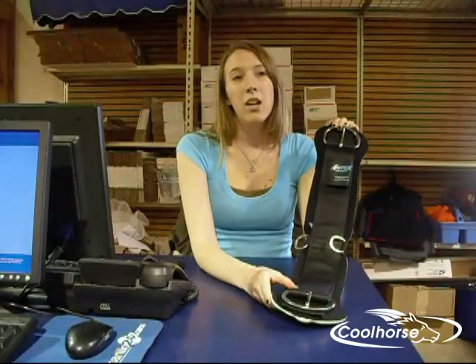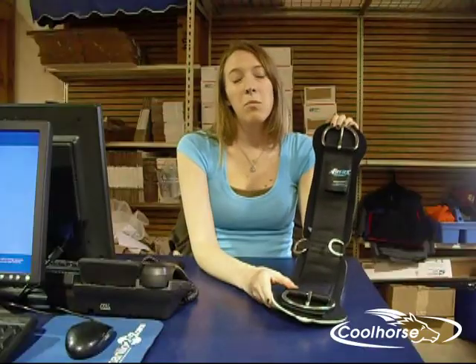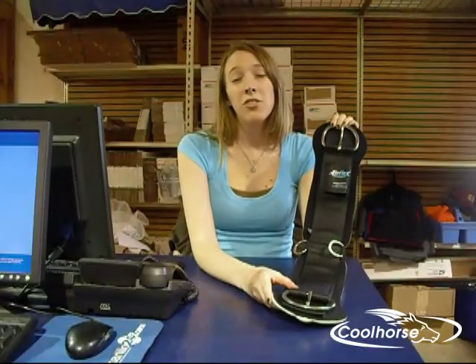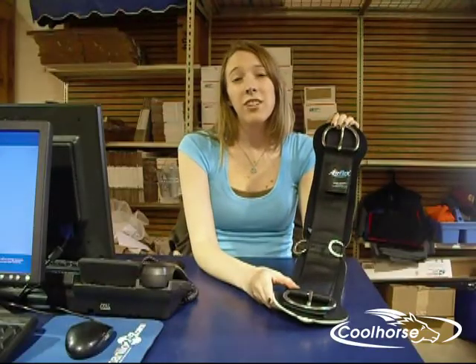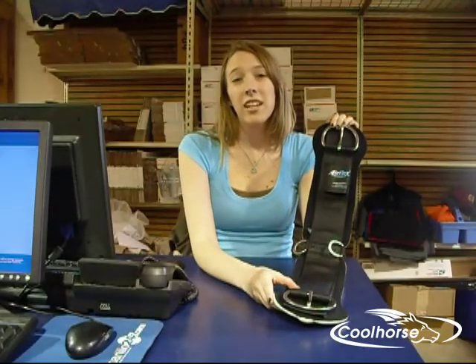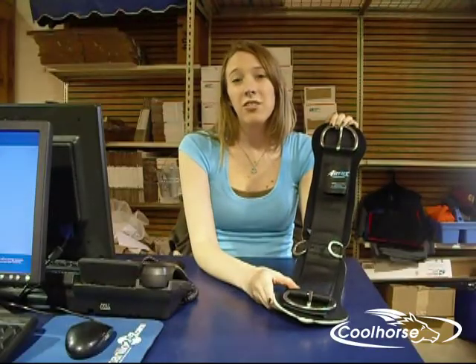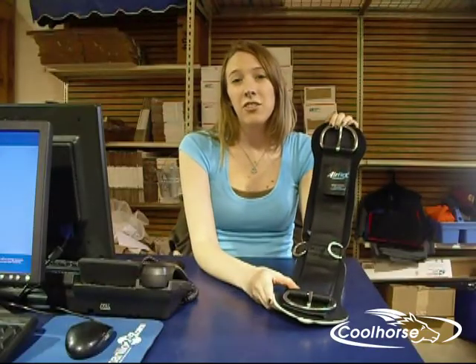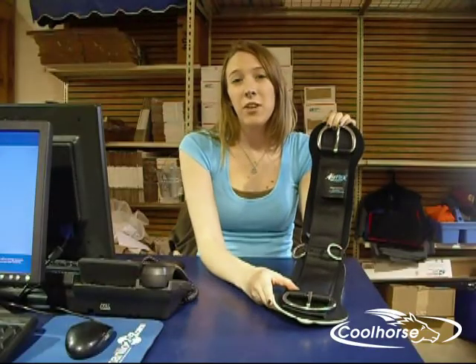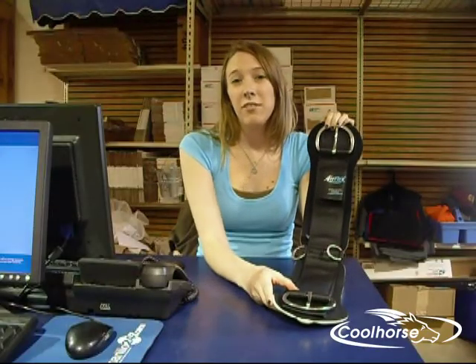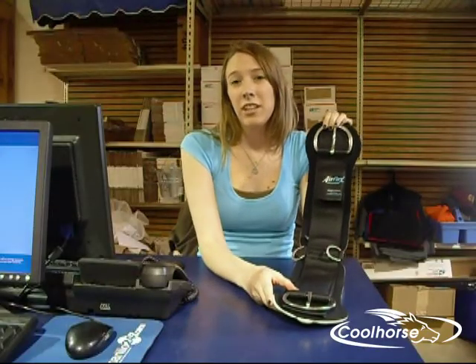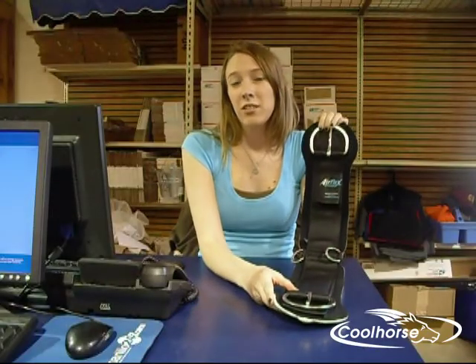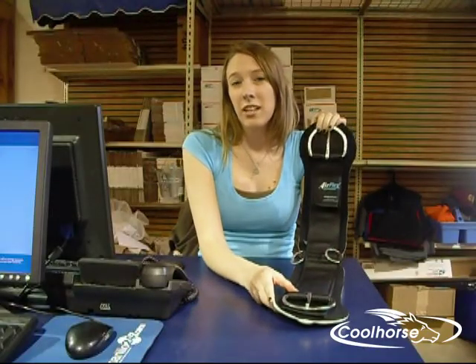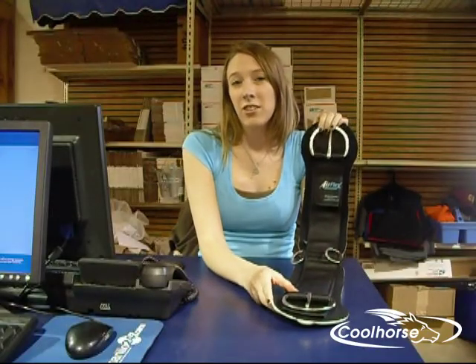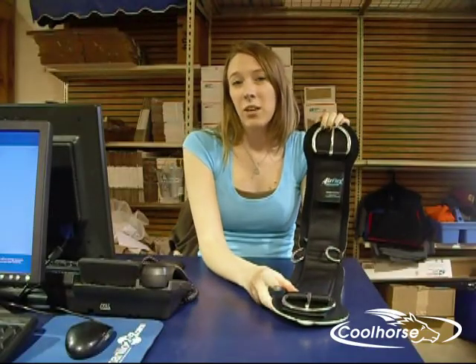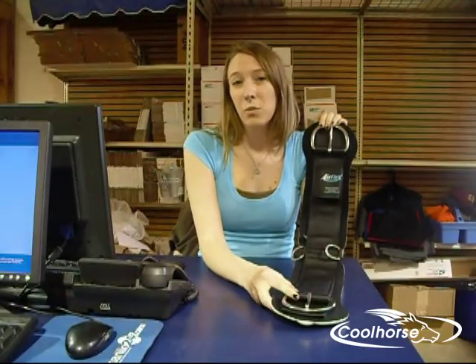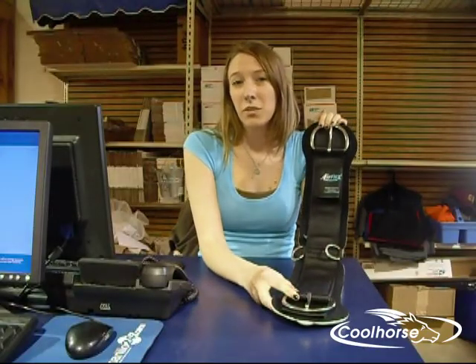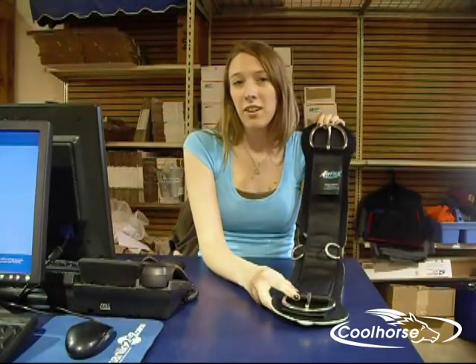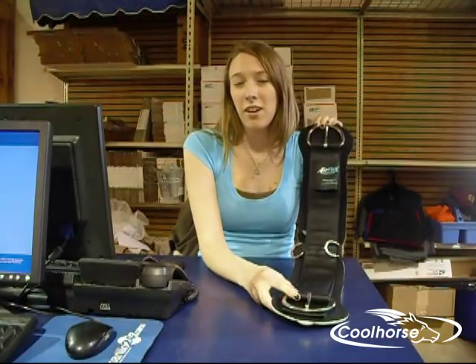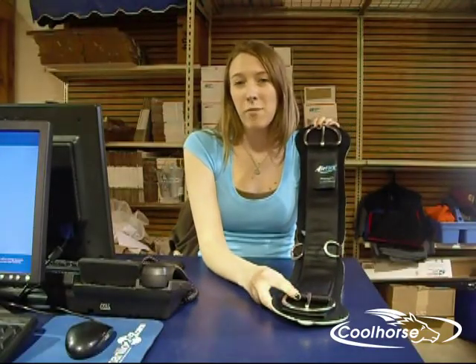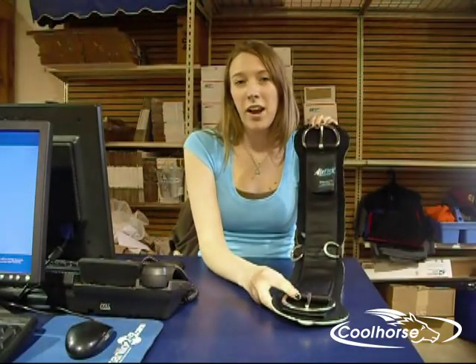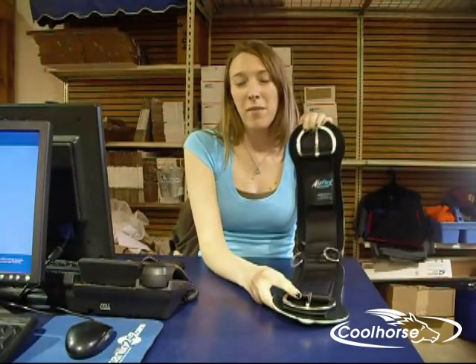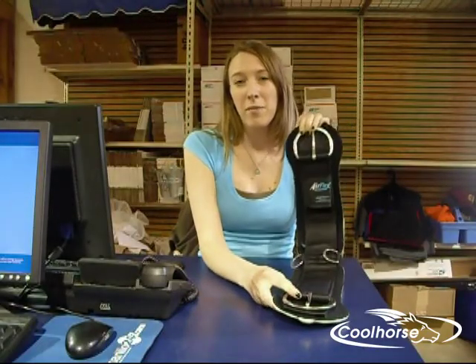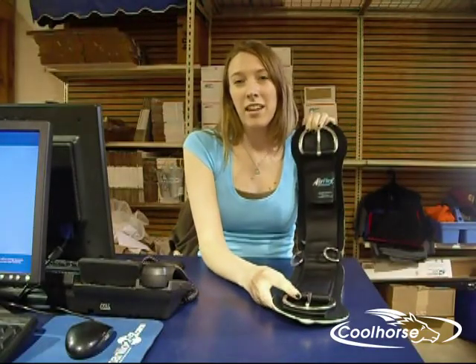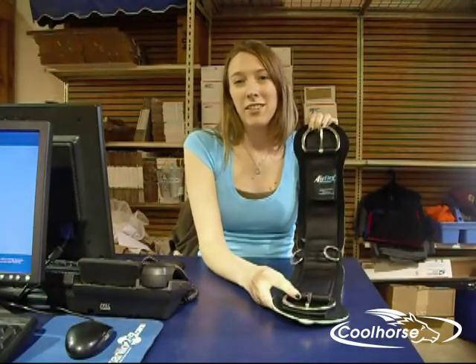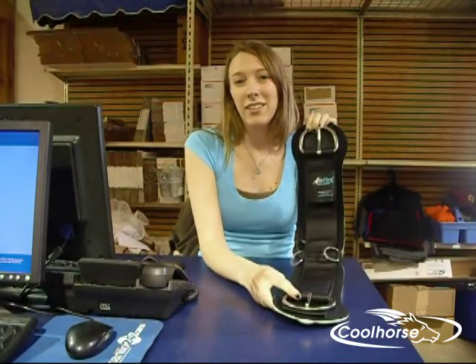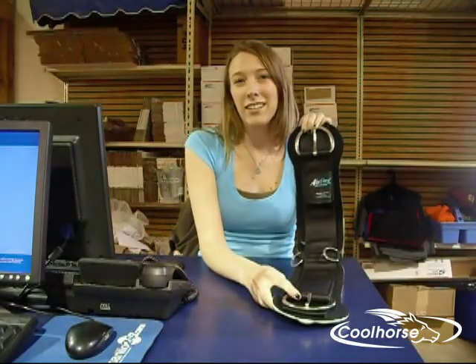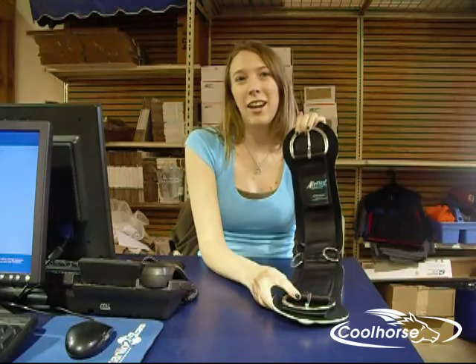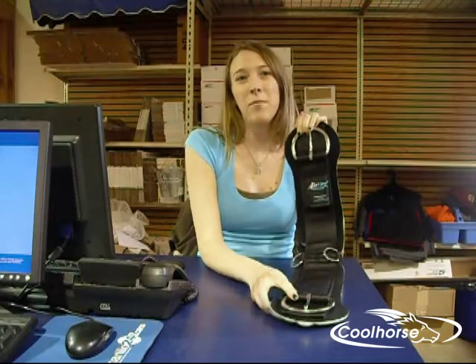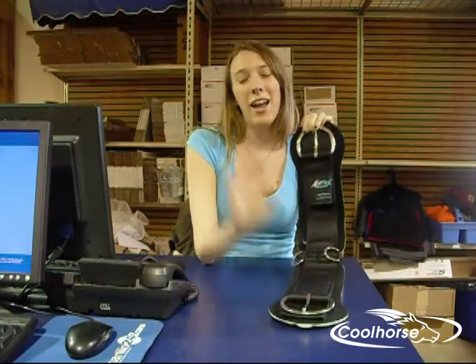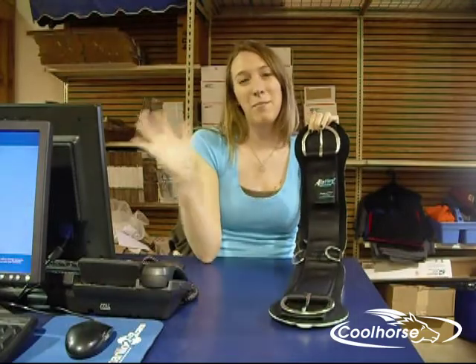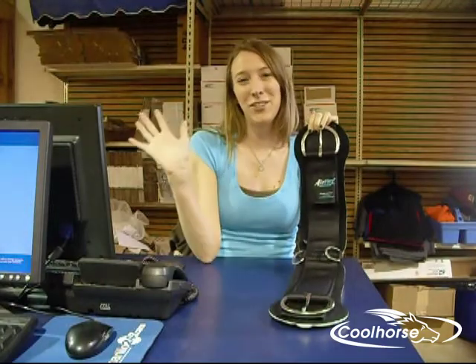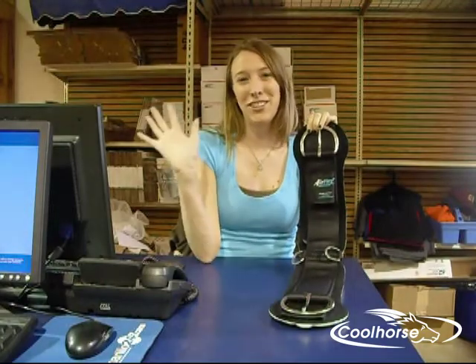Be sure to get your new Airflex cinch at CoolBoars.com. I'm Abby. Until next time, happy trails.